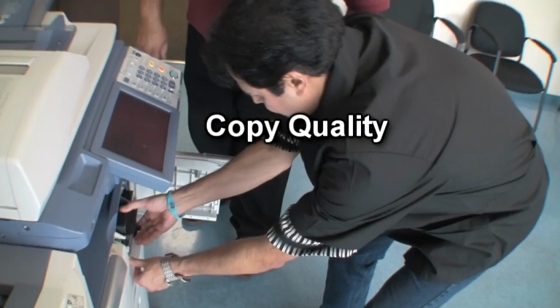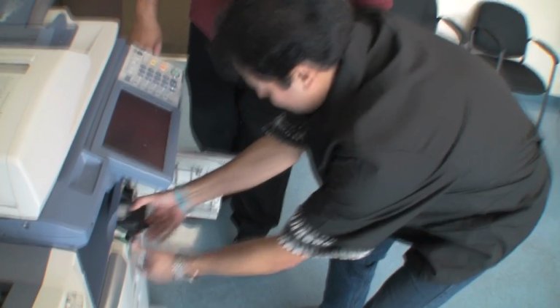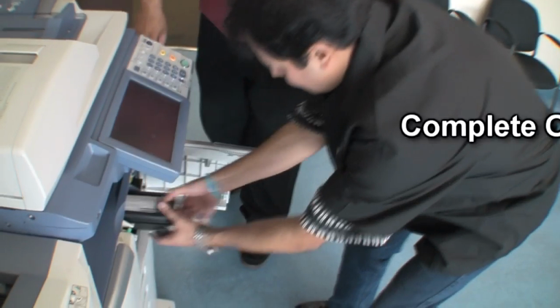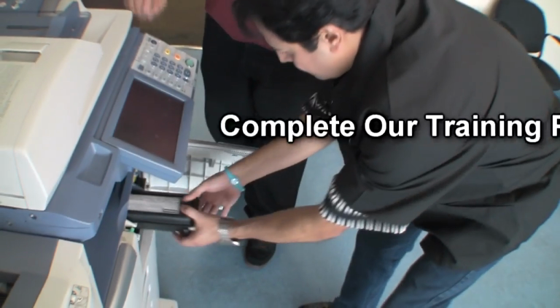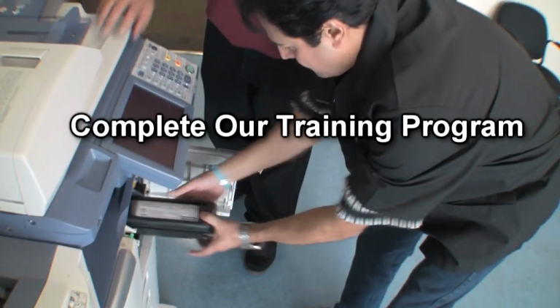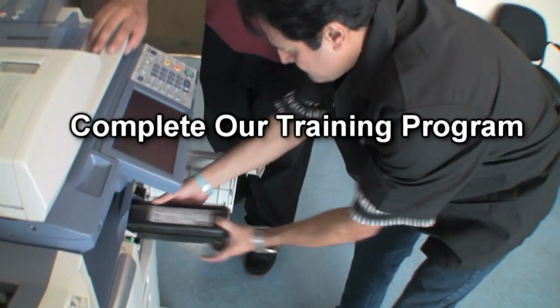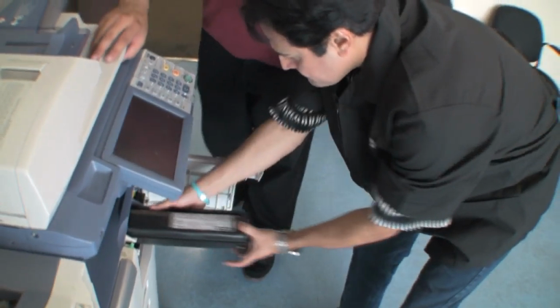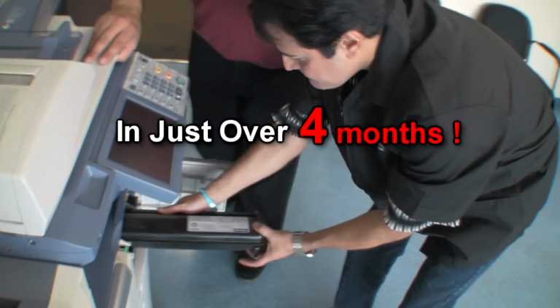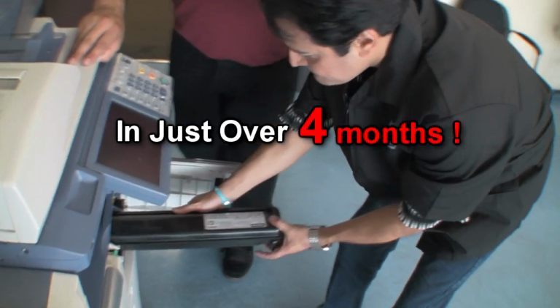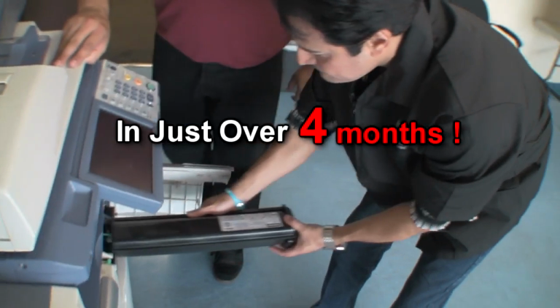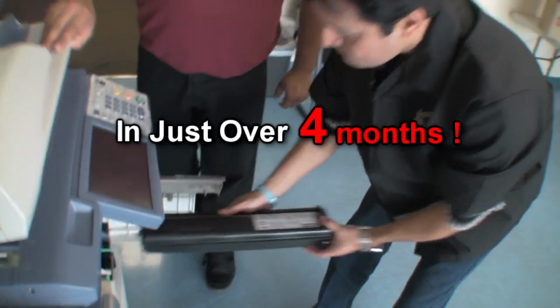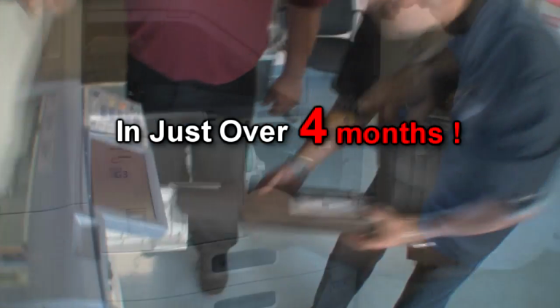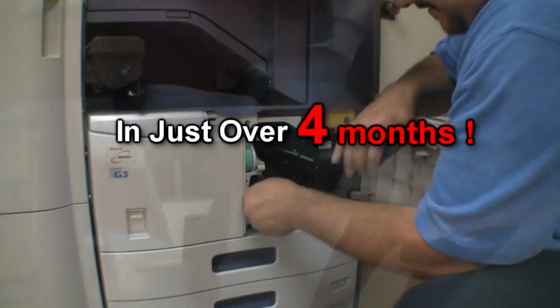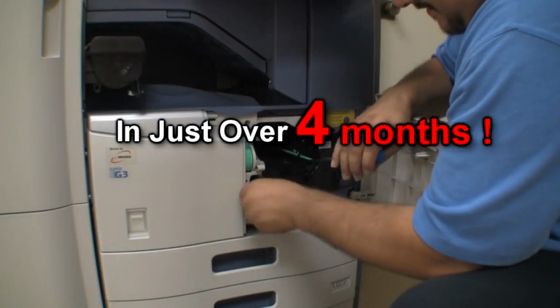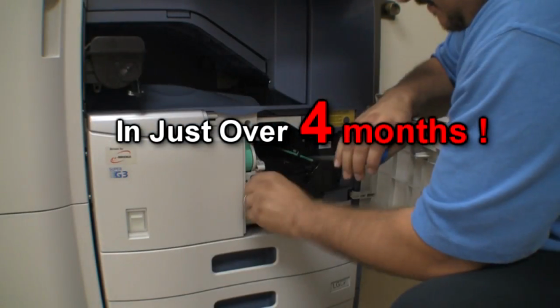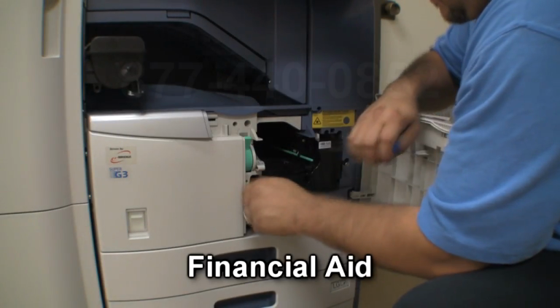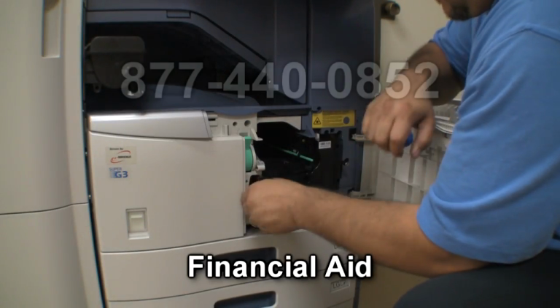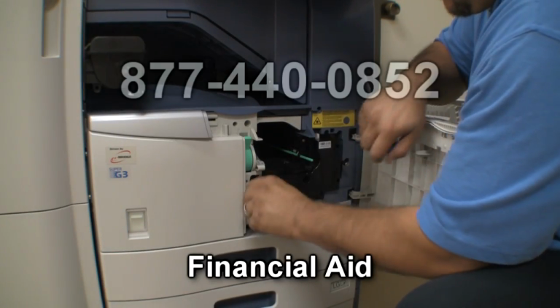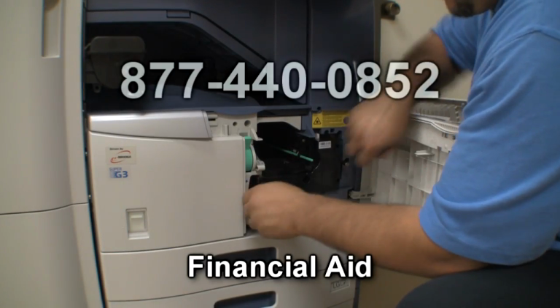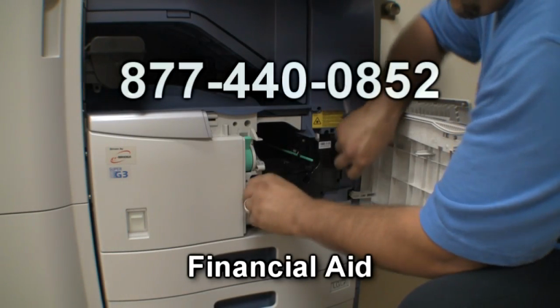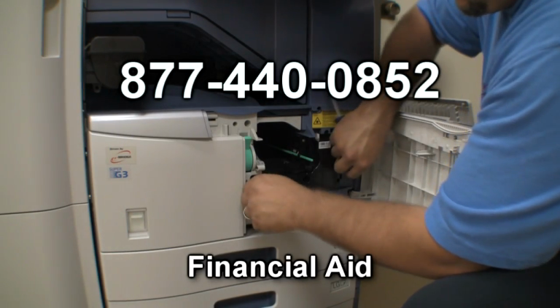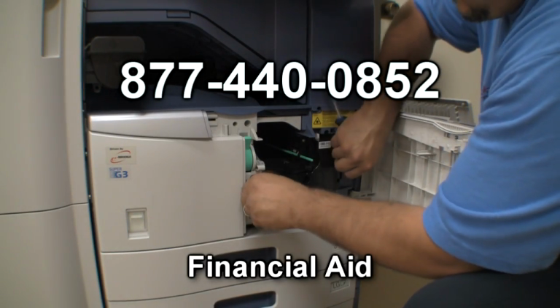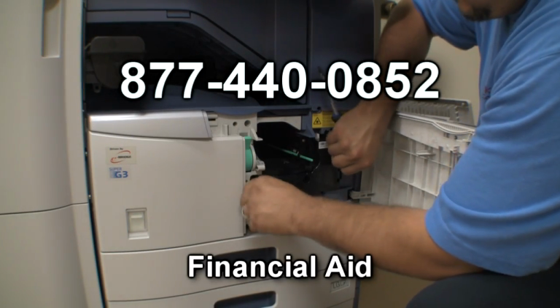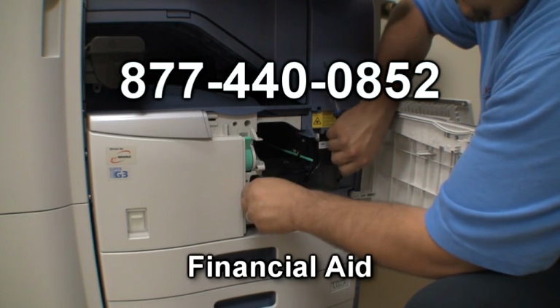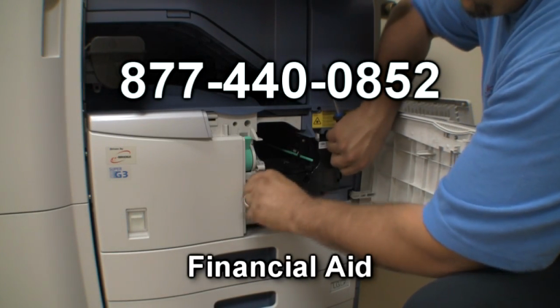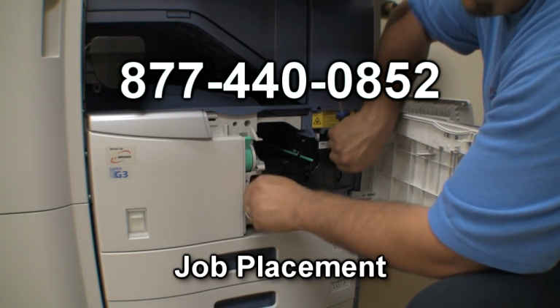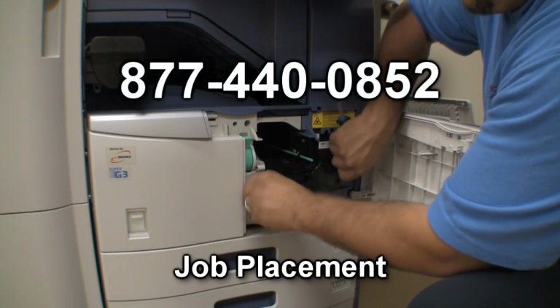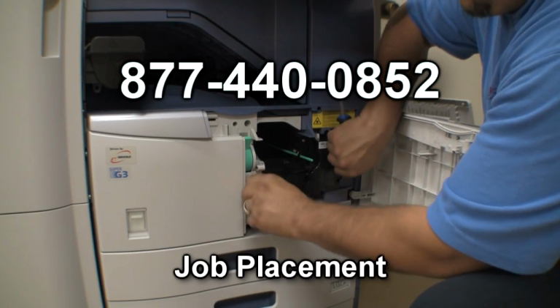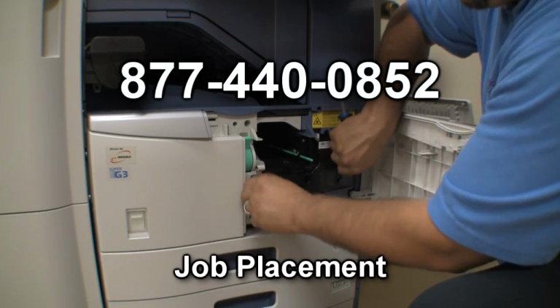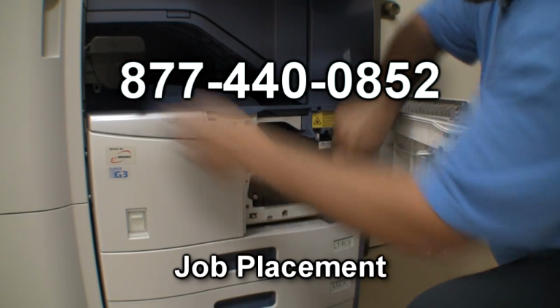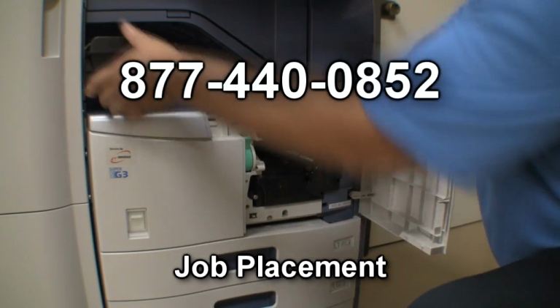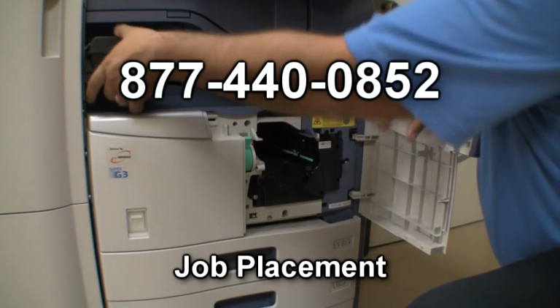Complete our training program in just over four months. Financial aid is available, and we offer job placement.